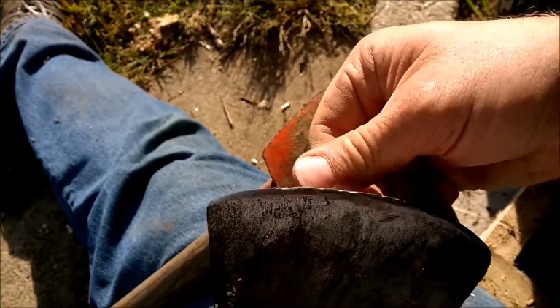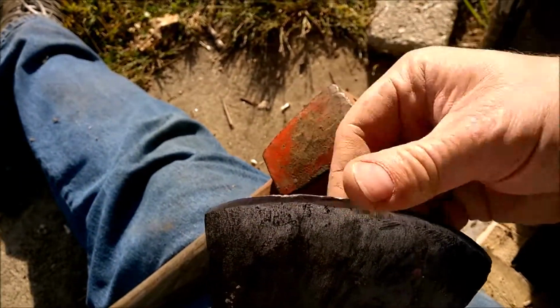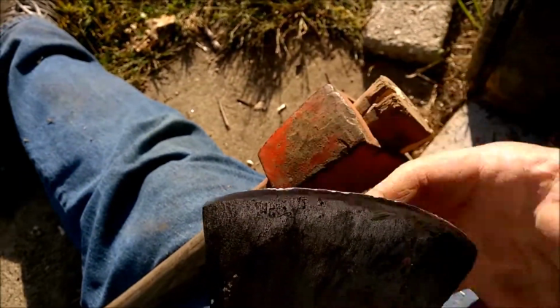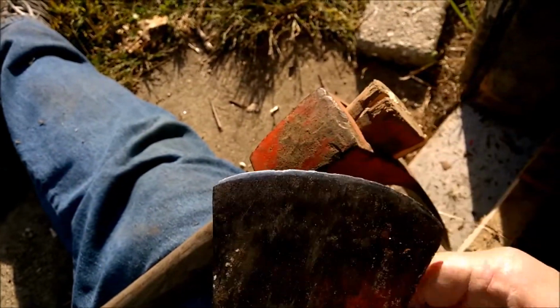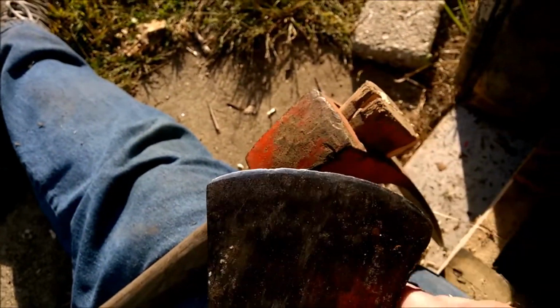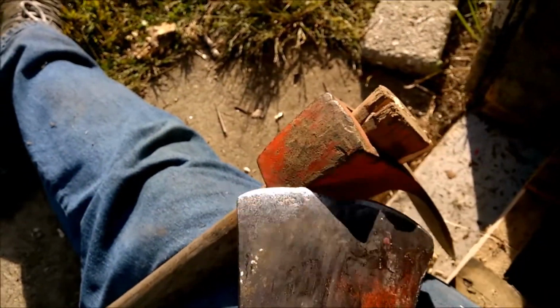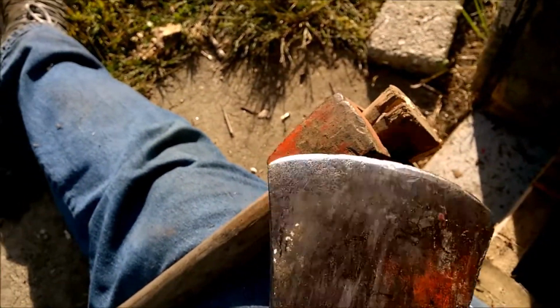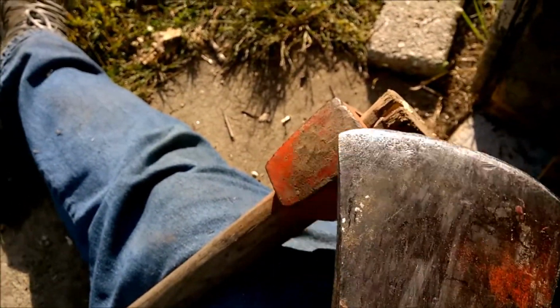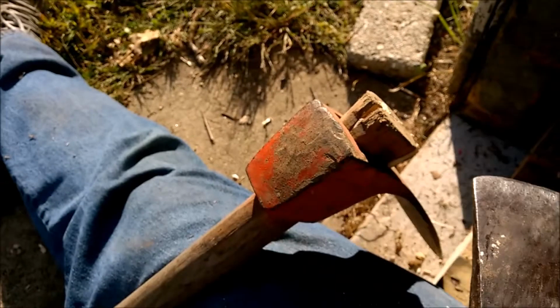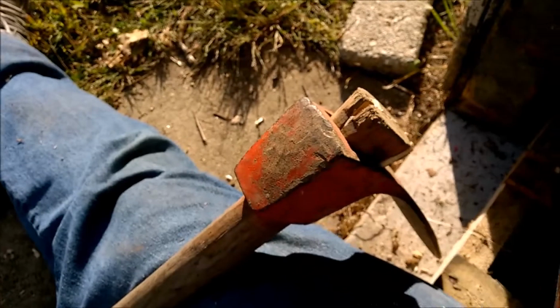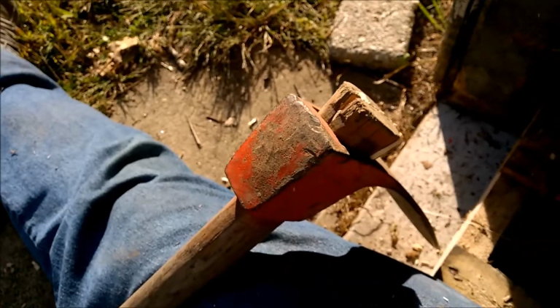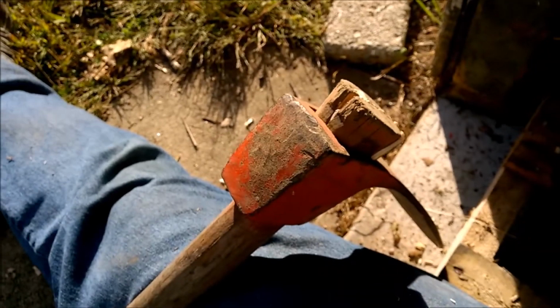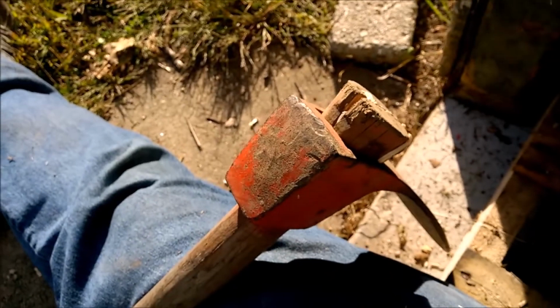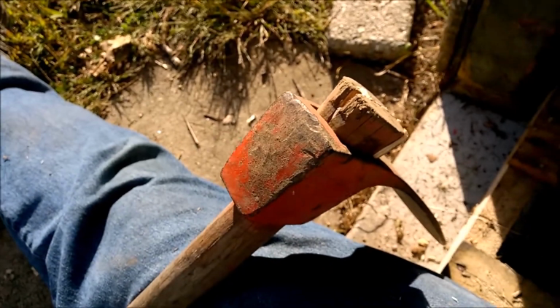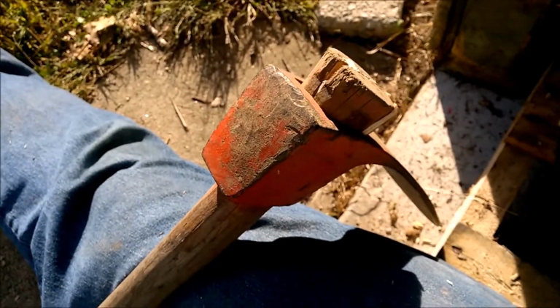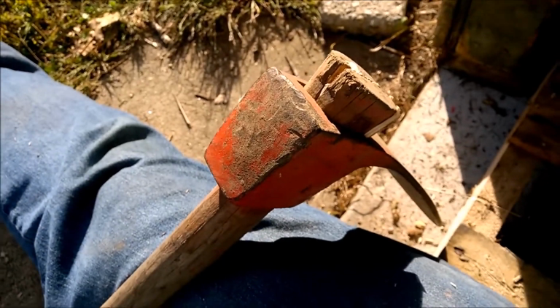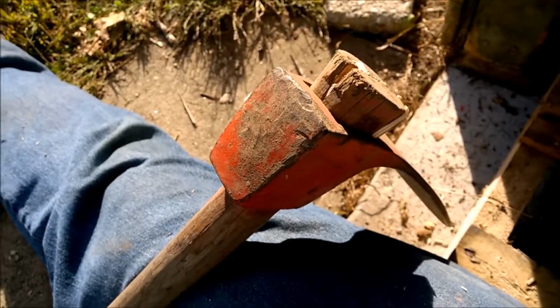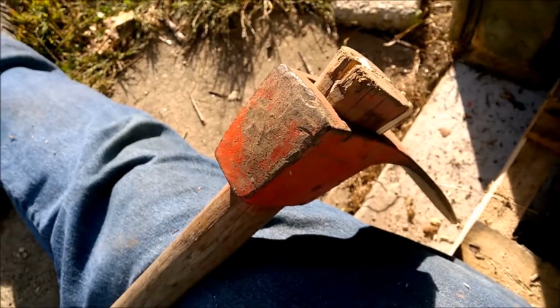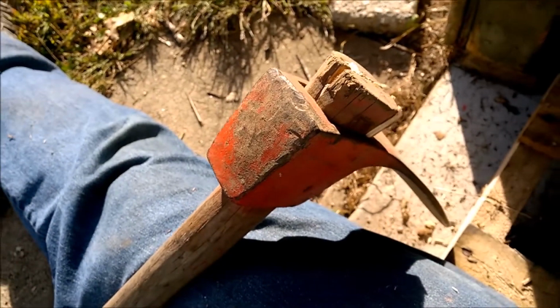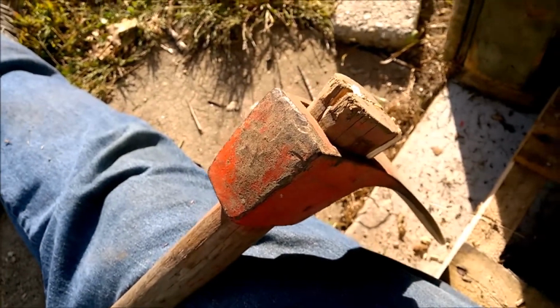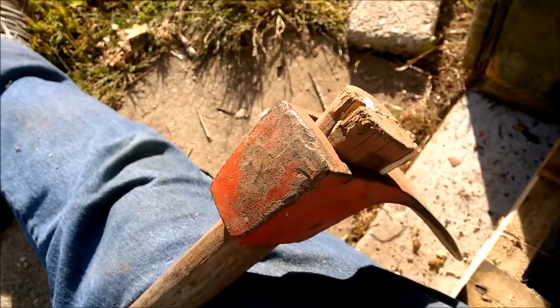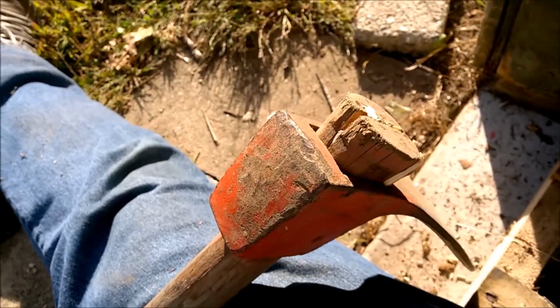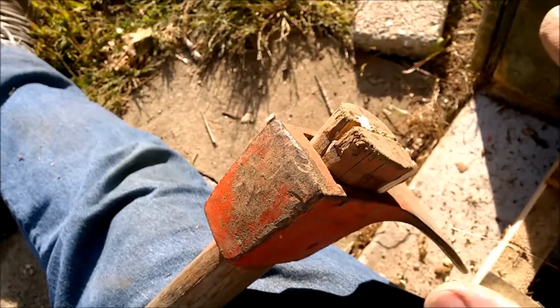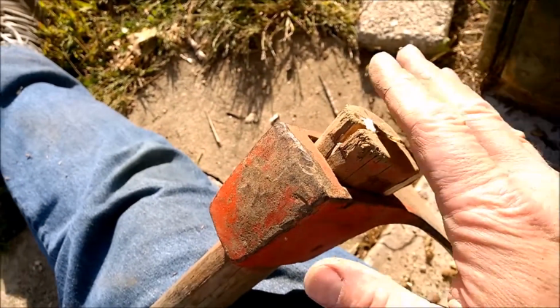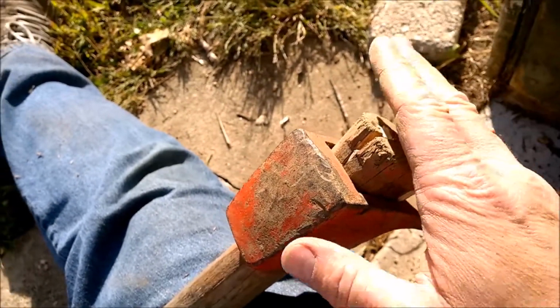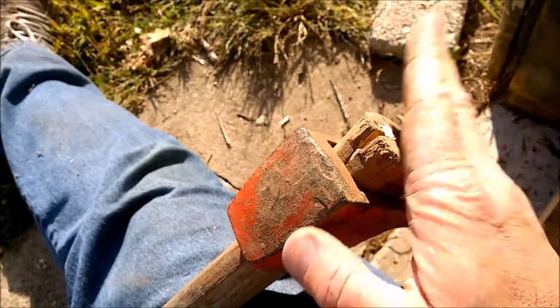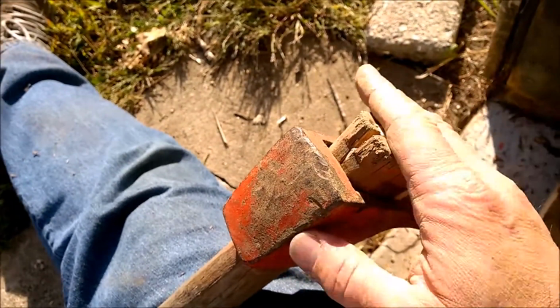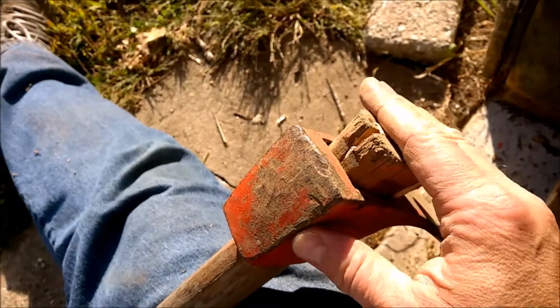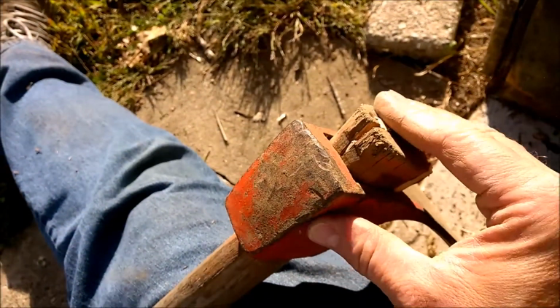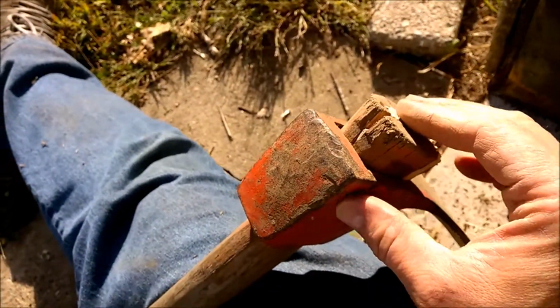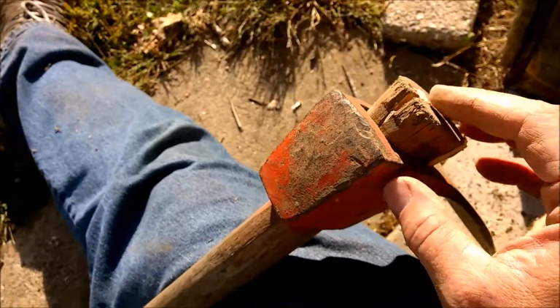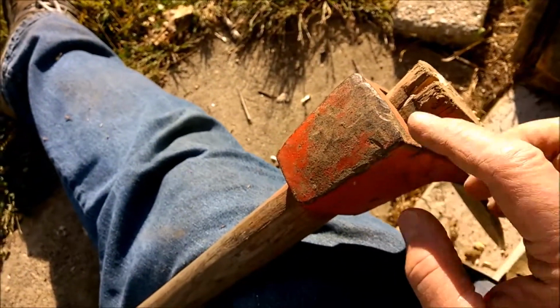I wish I was that skilled. Got to sharpen that puppy. I think my son's been using it. Anyway, there's a tip.